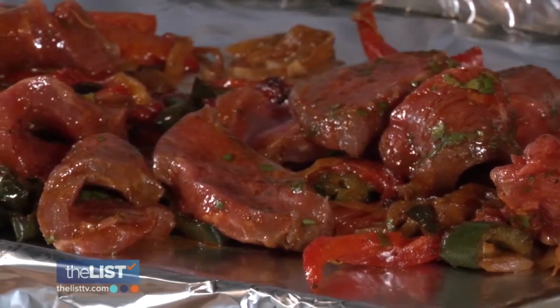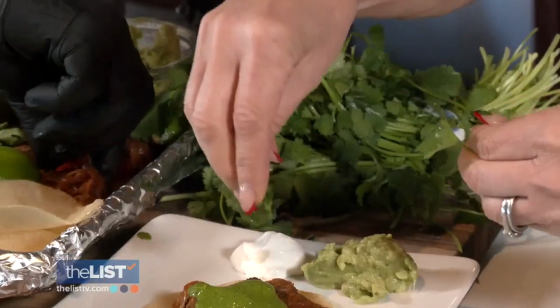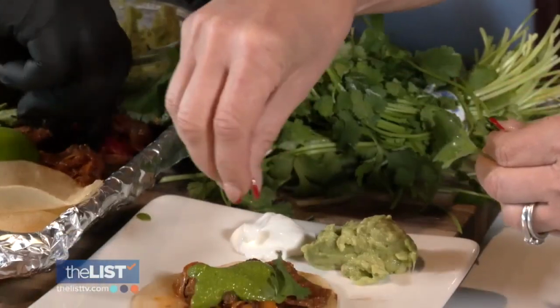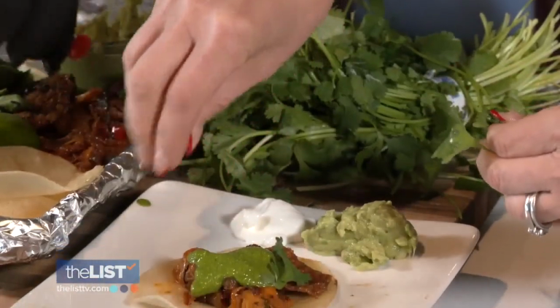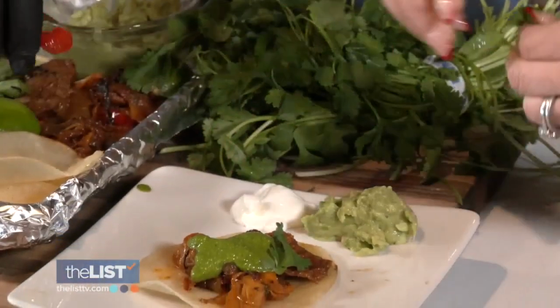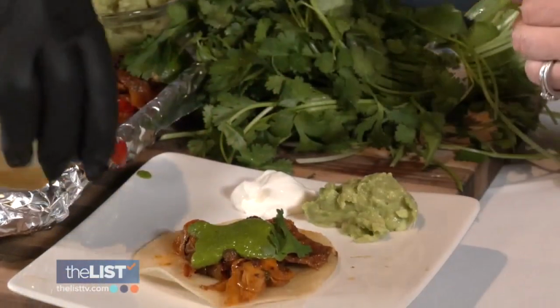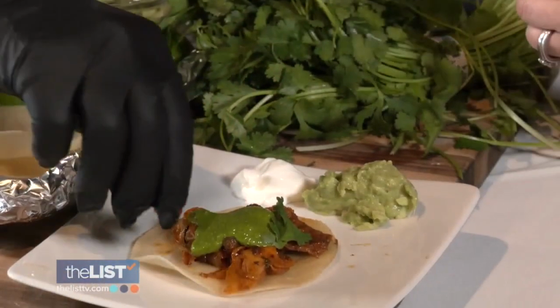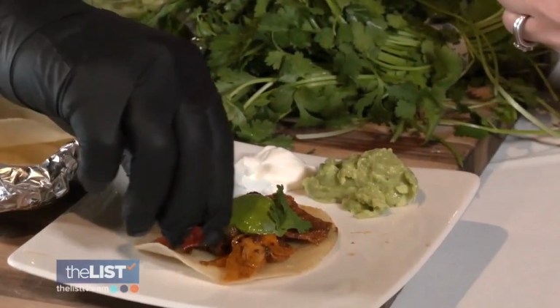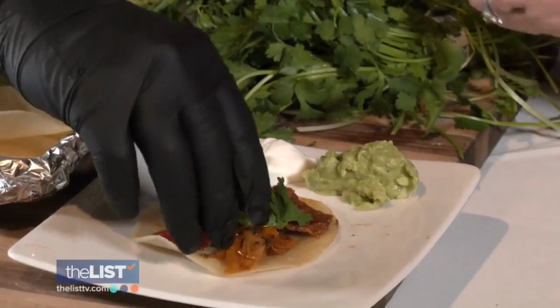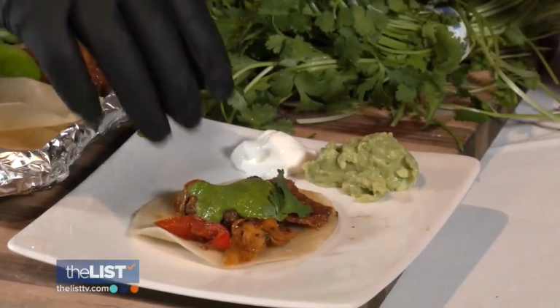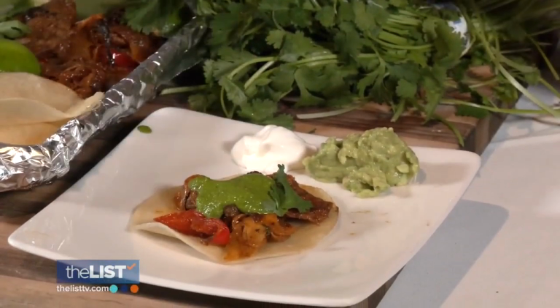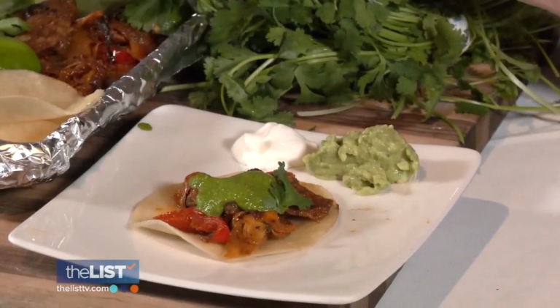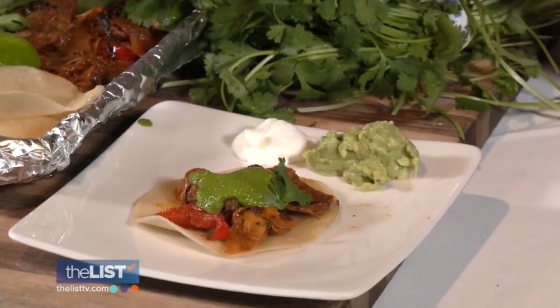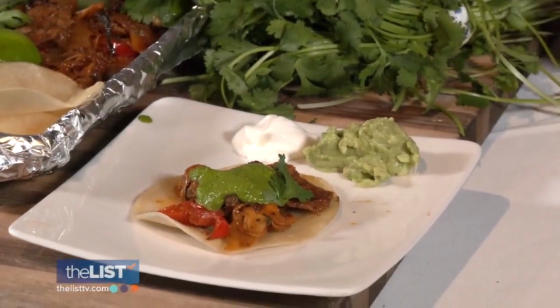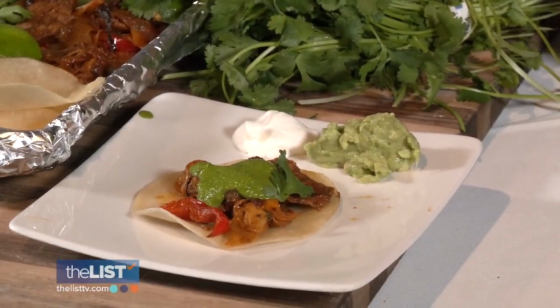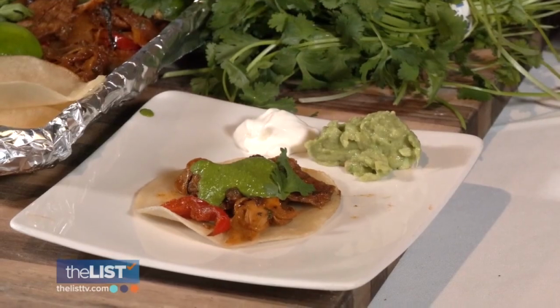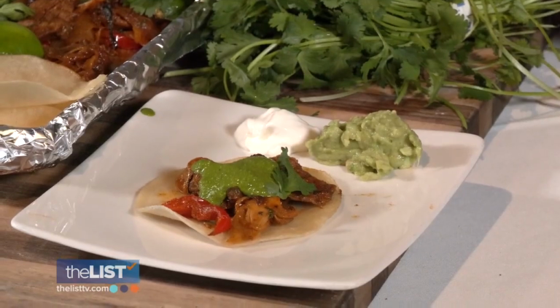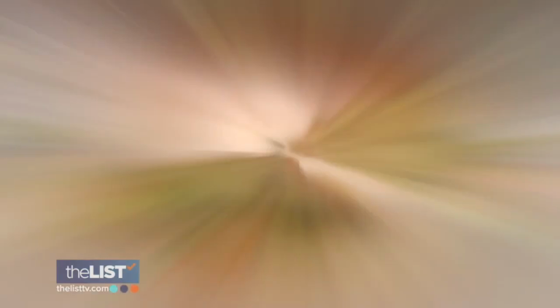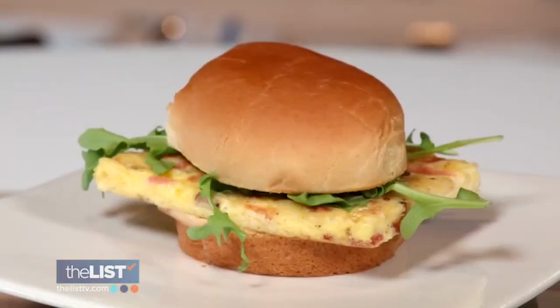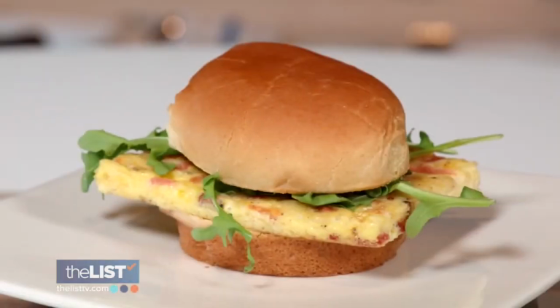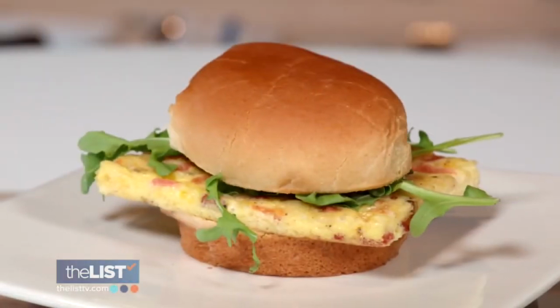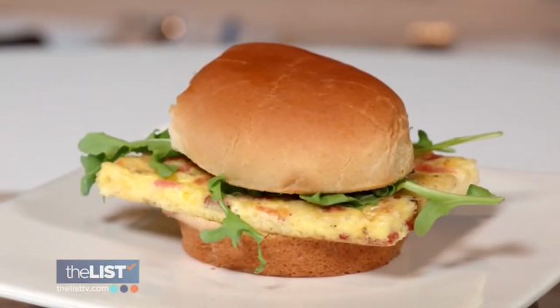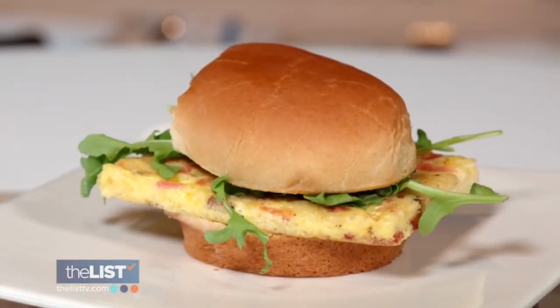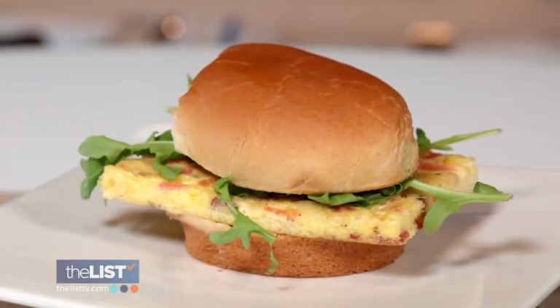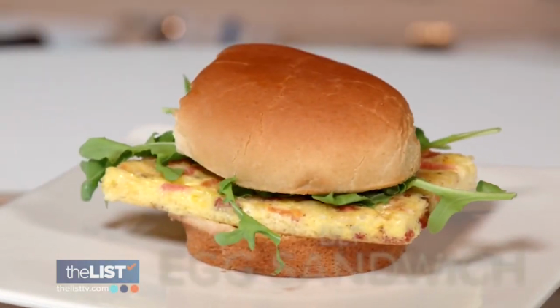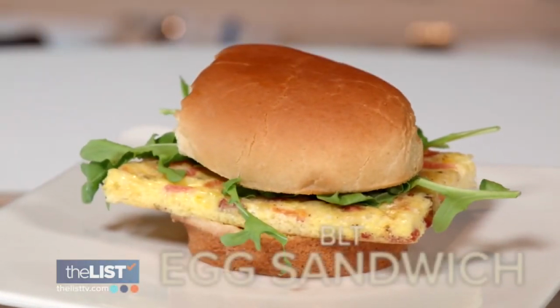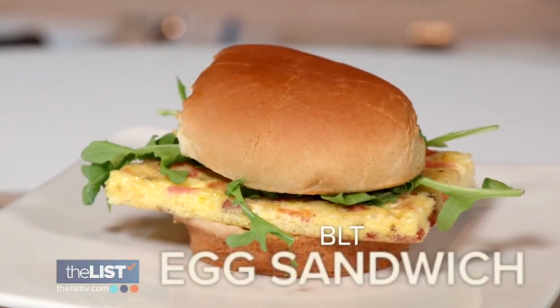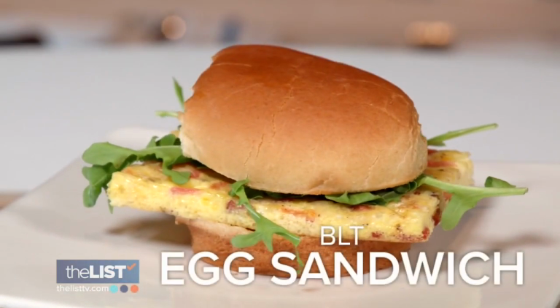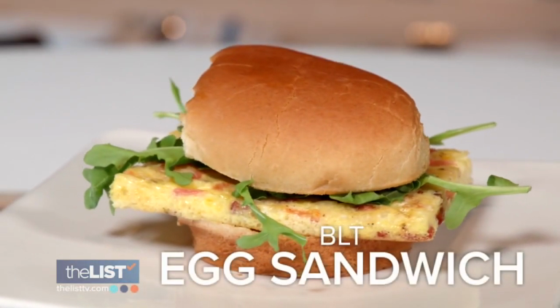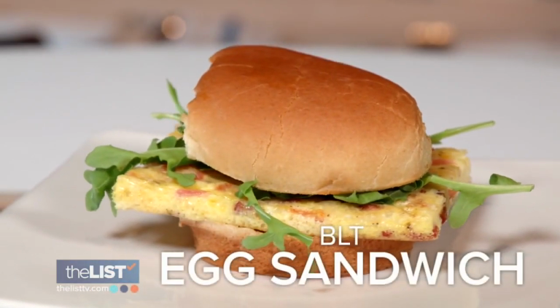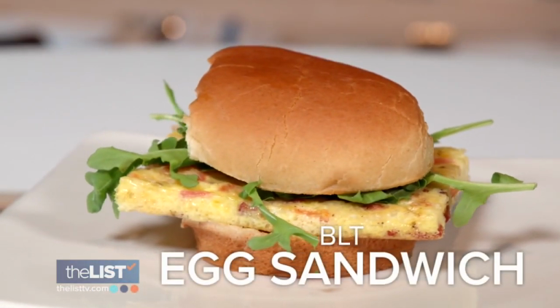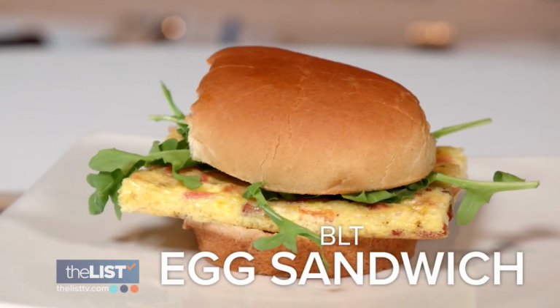And here is the finished dish. Delicious! Next on our list: BLT egg sandwiches.